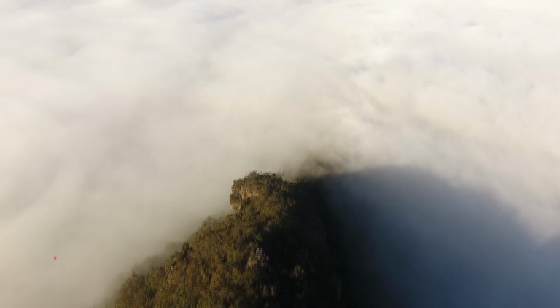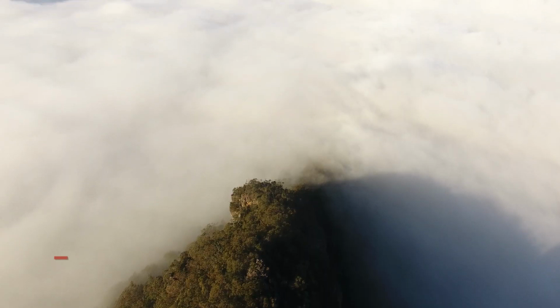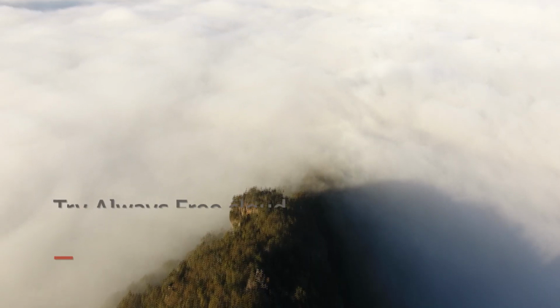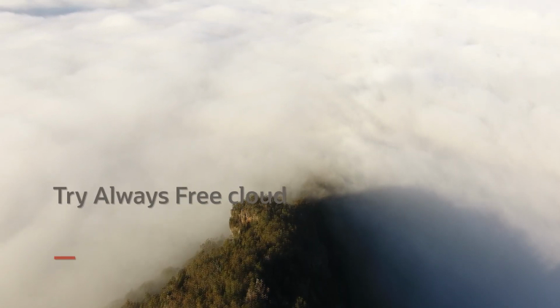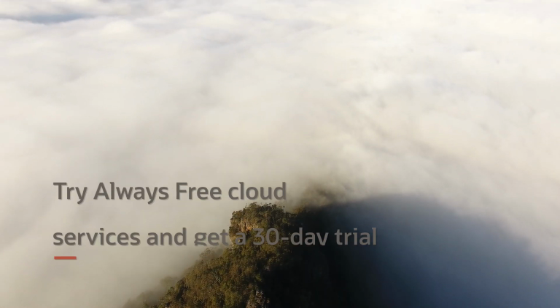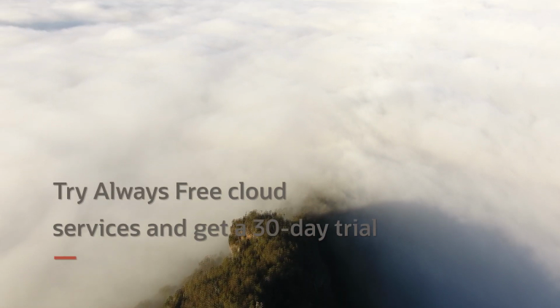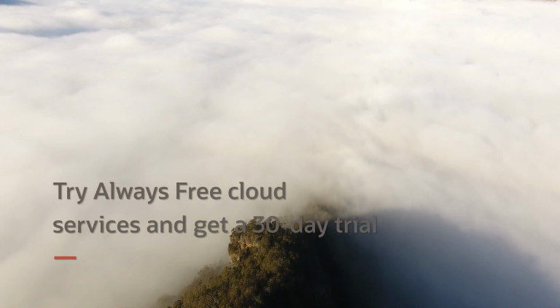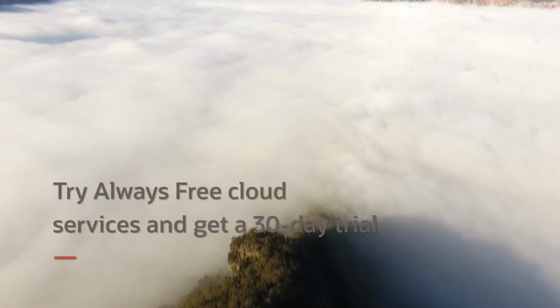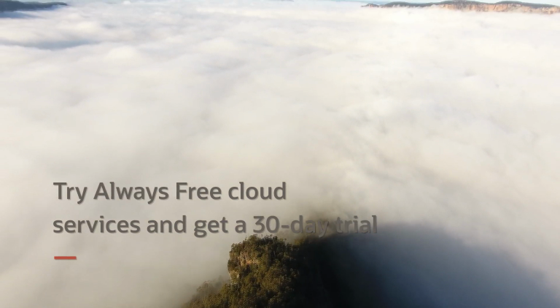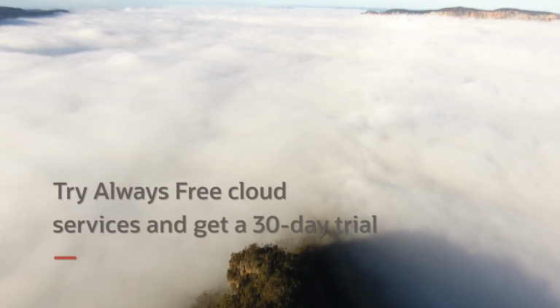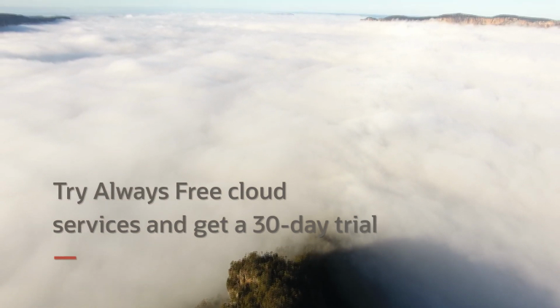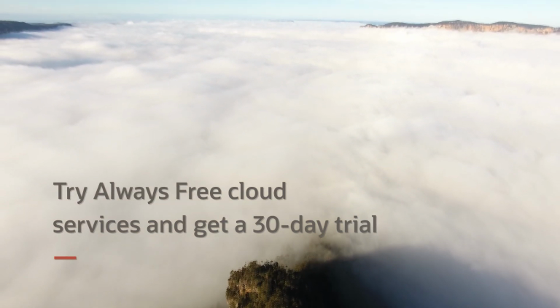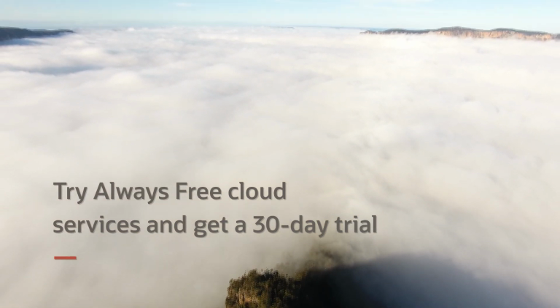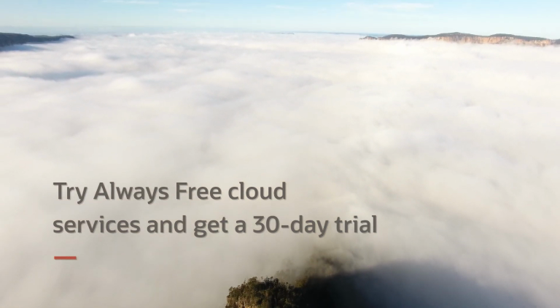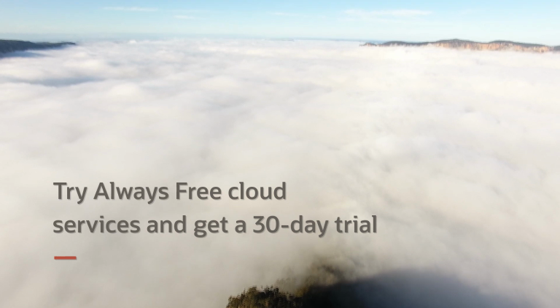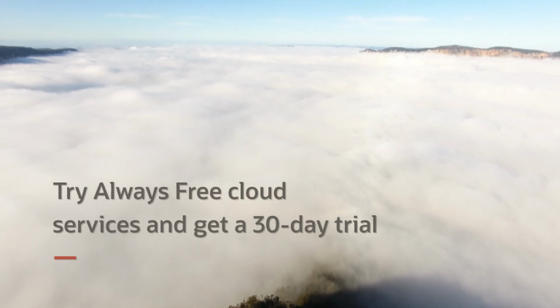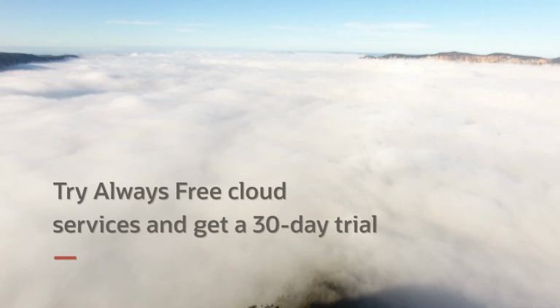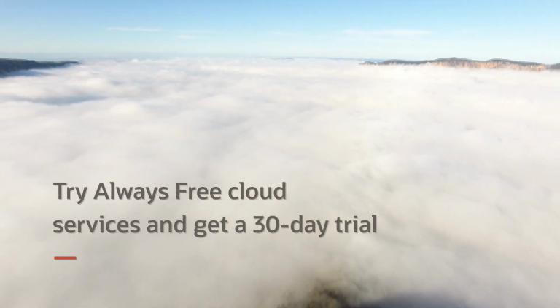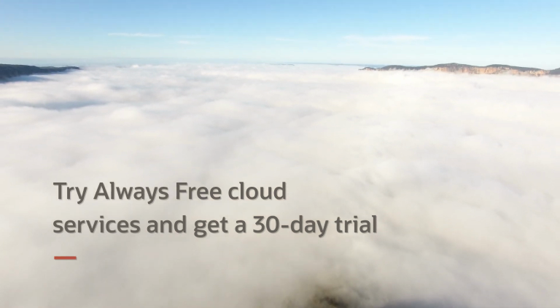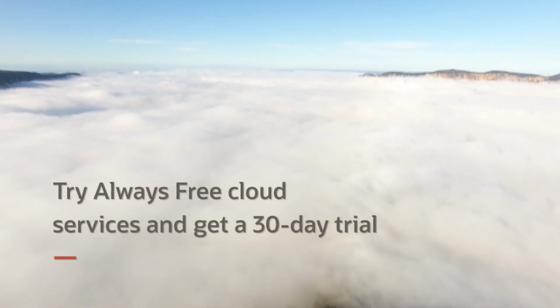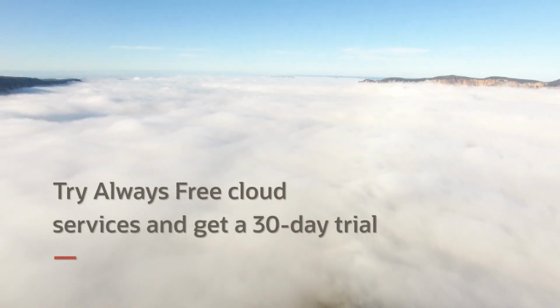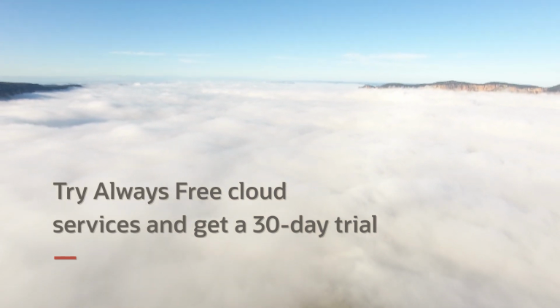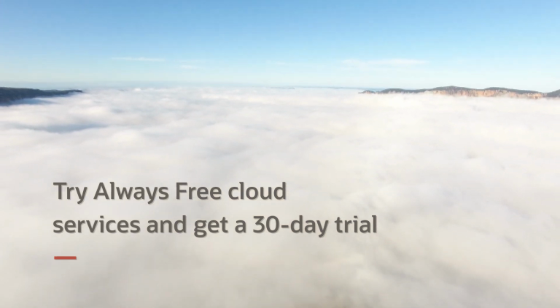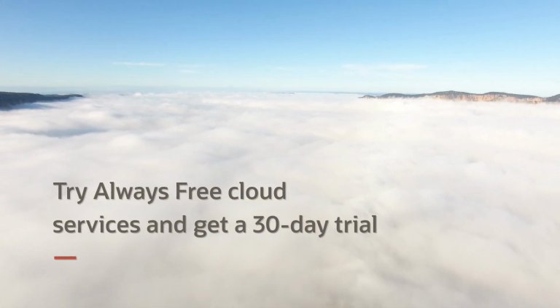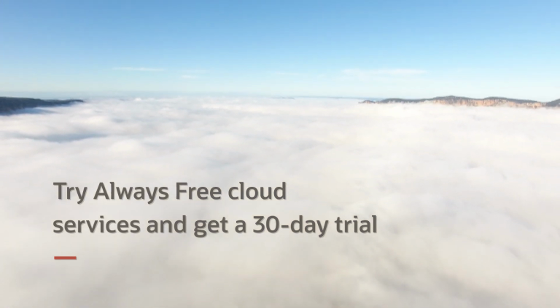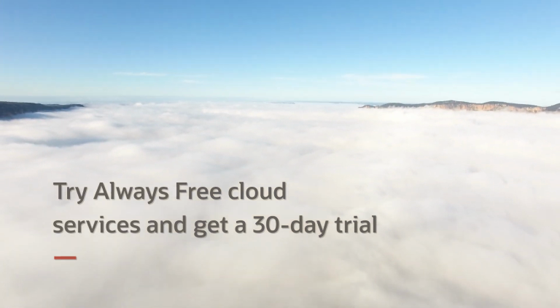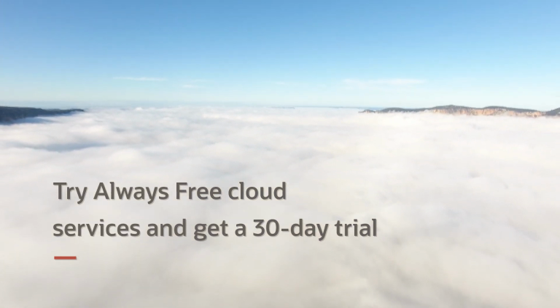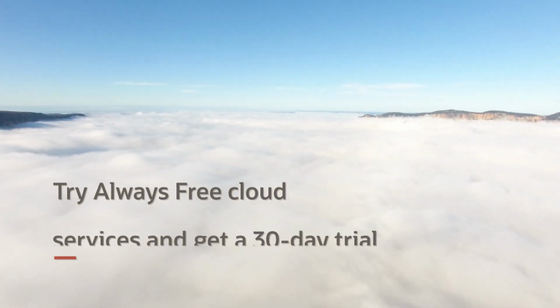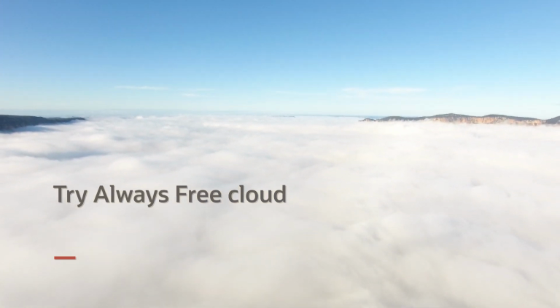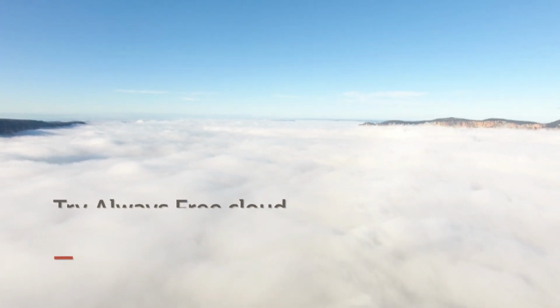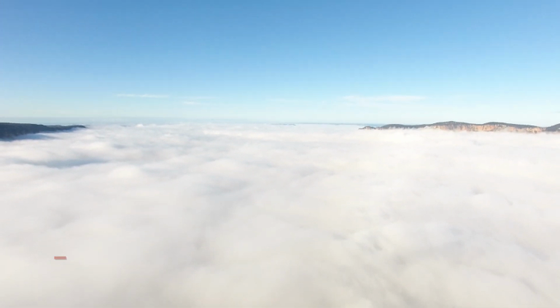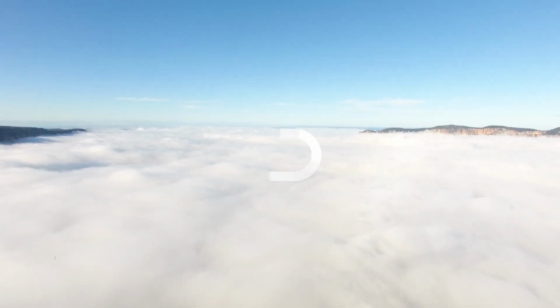Try Oracle Cloud Infrastructure today with our always free tier and $300 in credits for paid services.